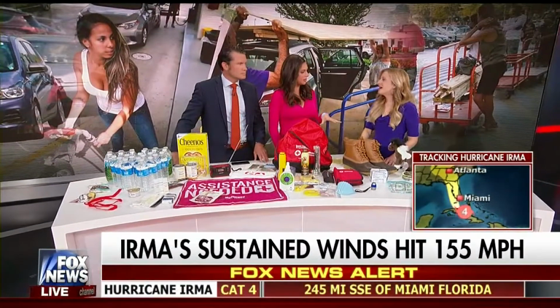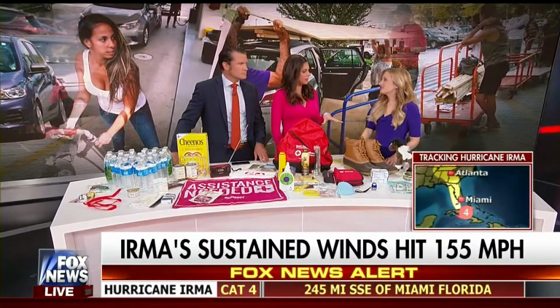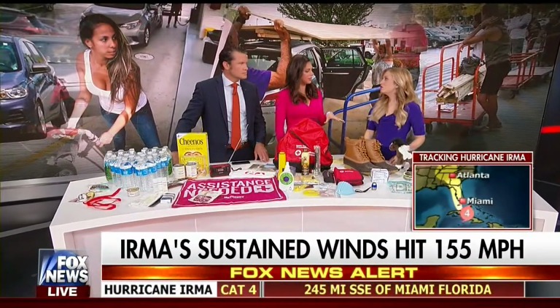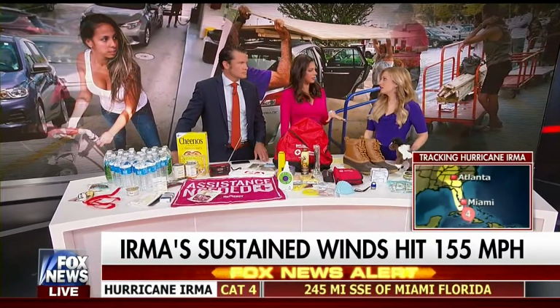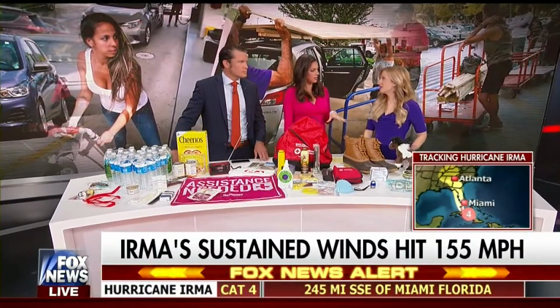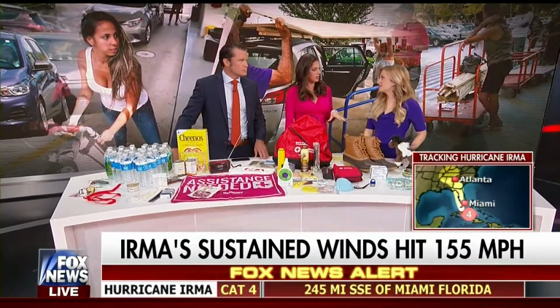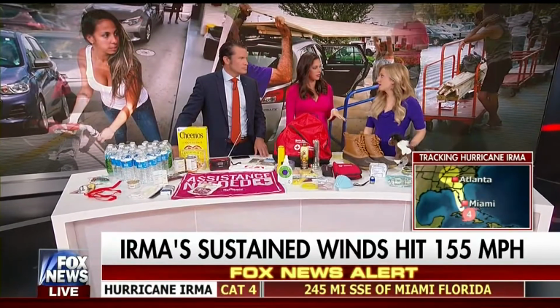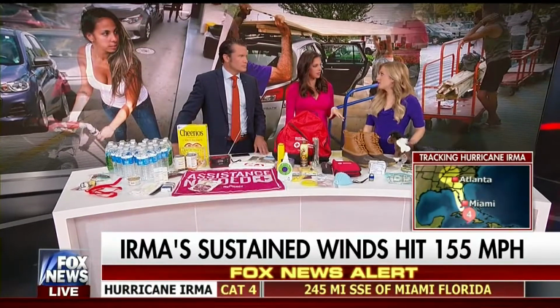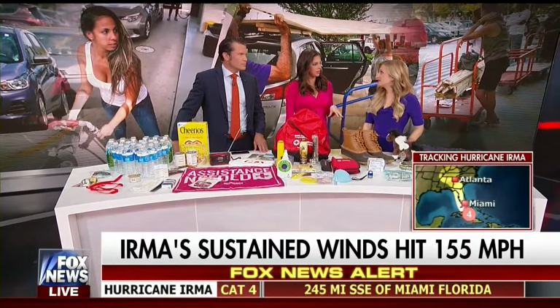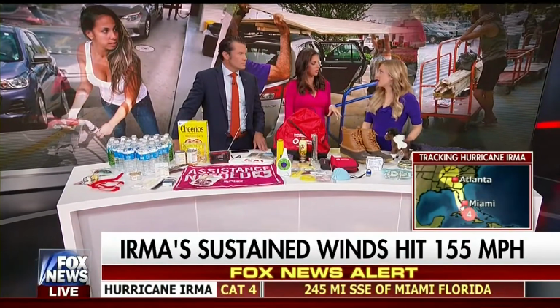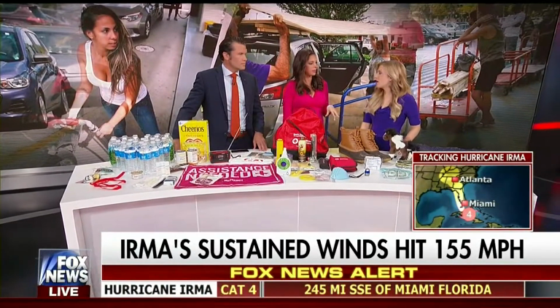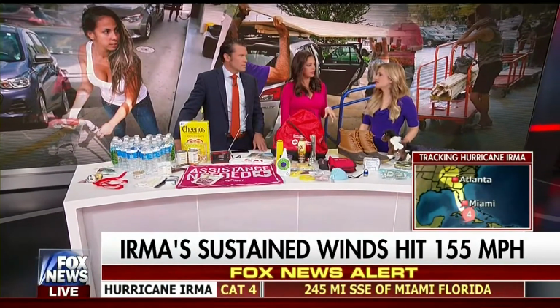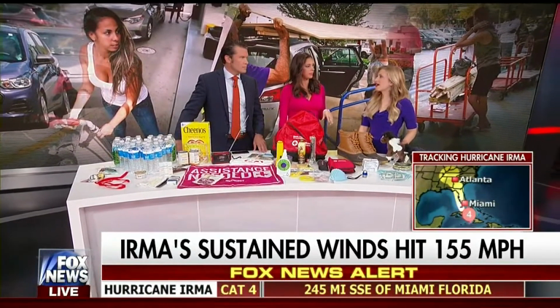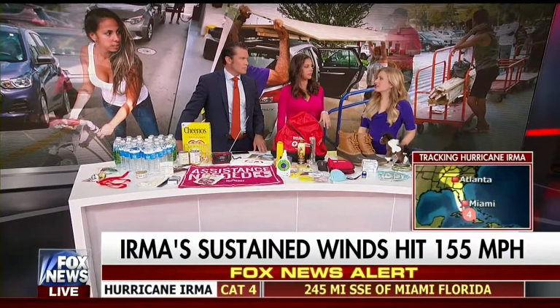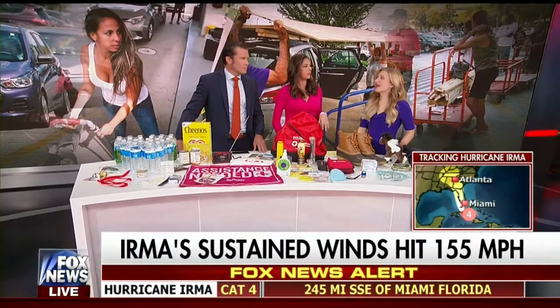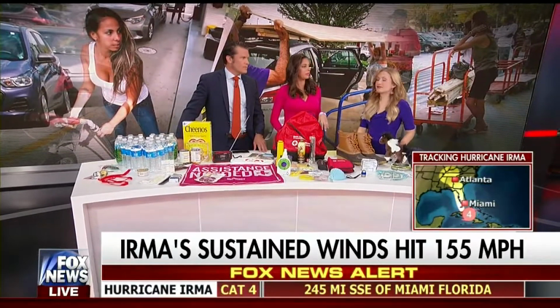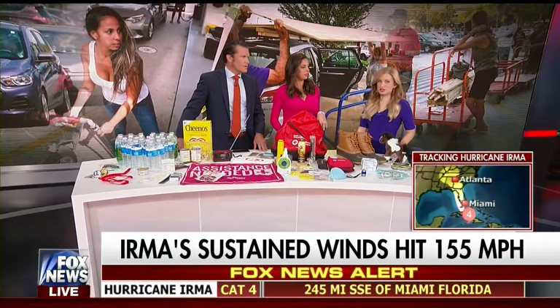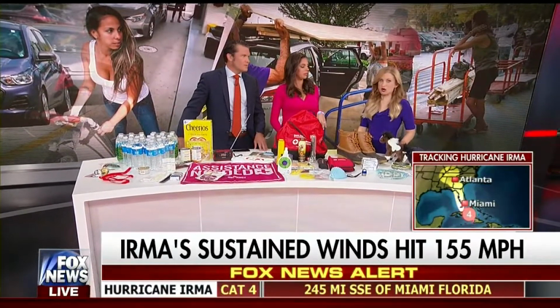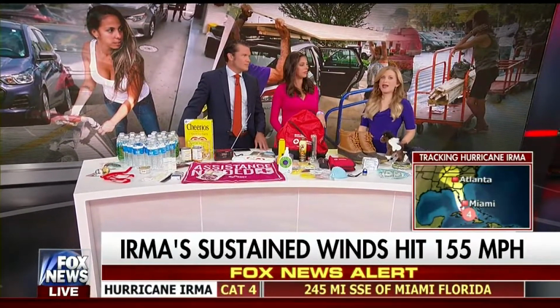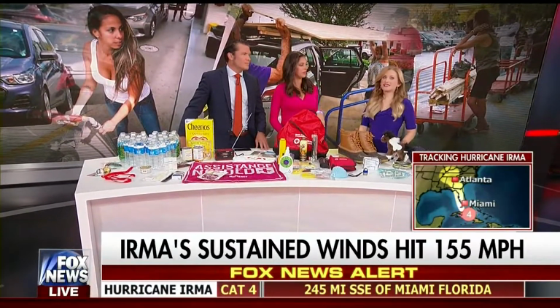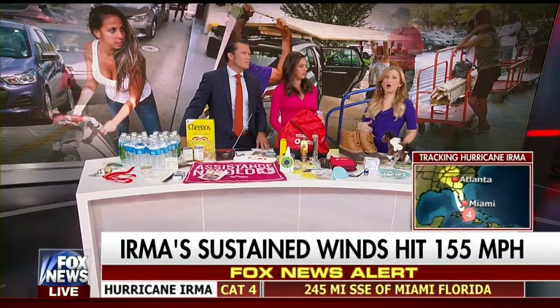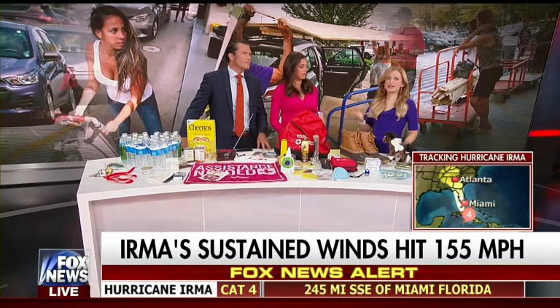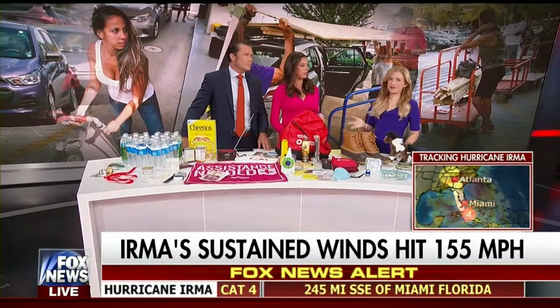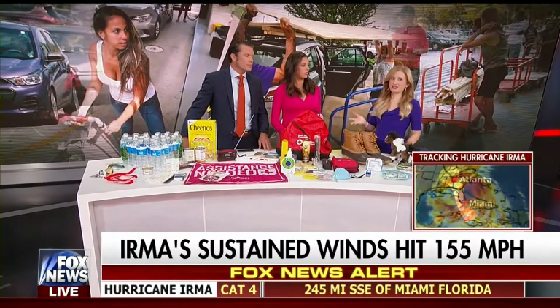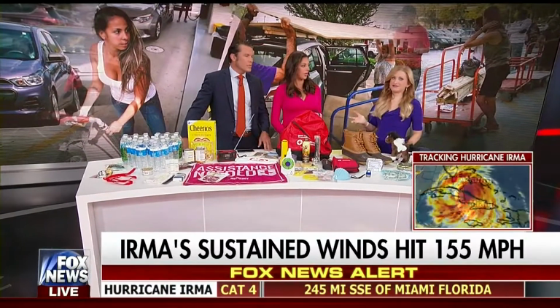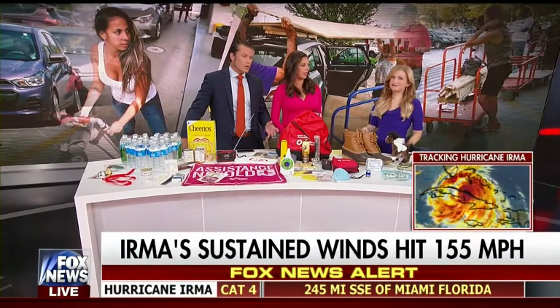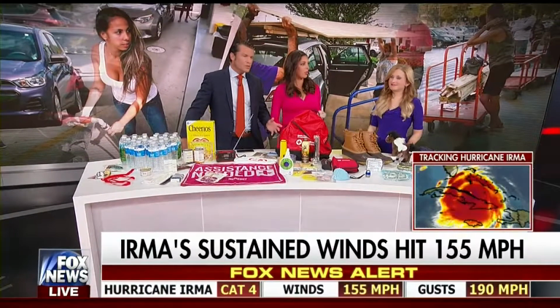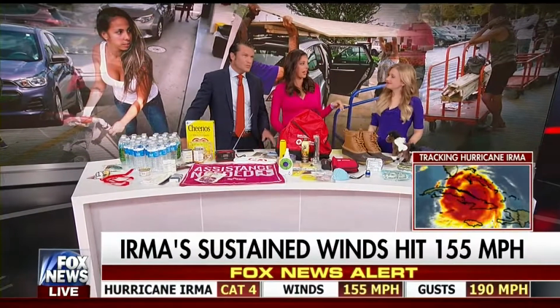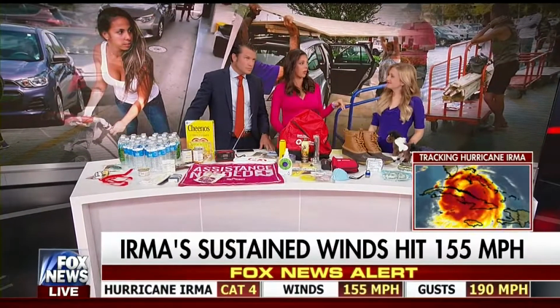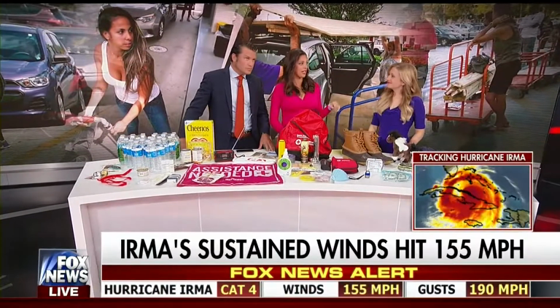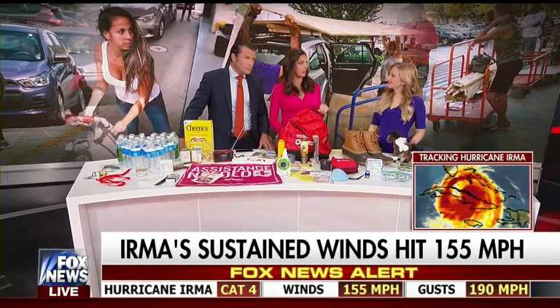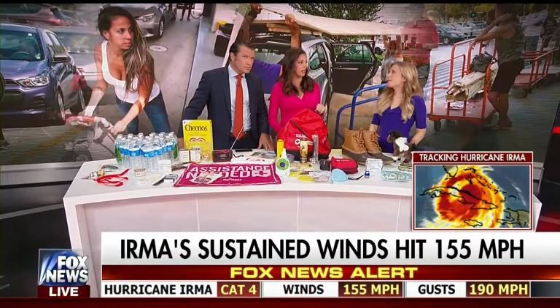Is there a place people can go to get these tips? Yes — homegenerators.cummins.com/ahead-of-the-storm has all the information, and we'll put that on our website as well.